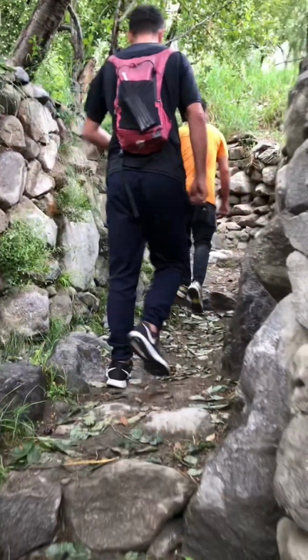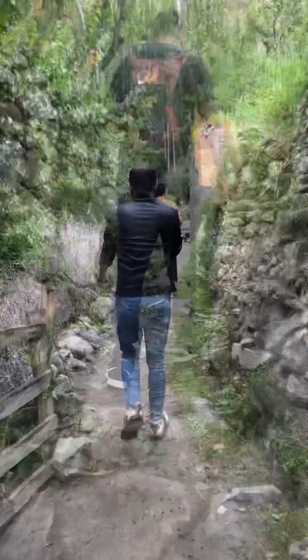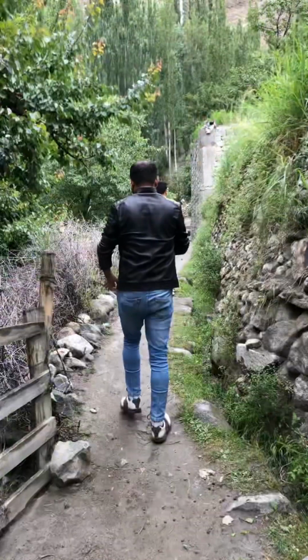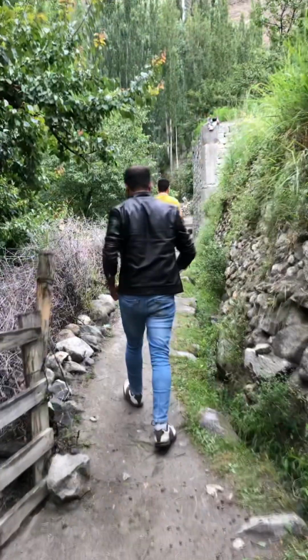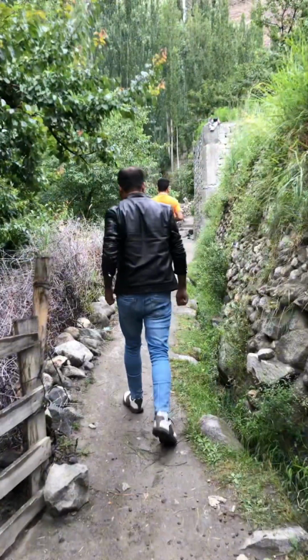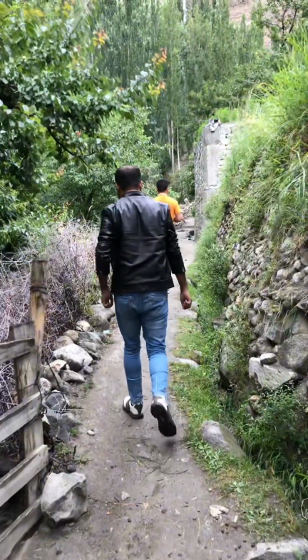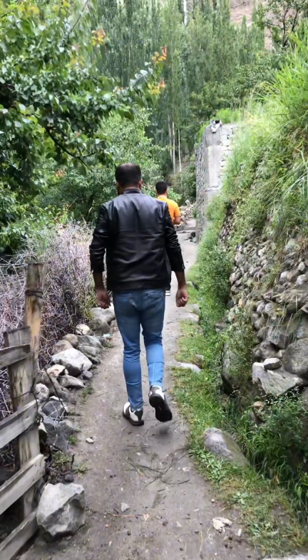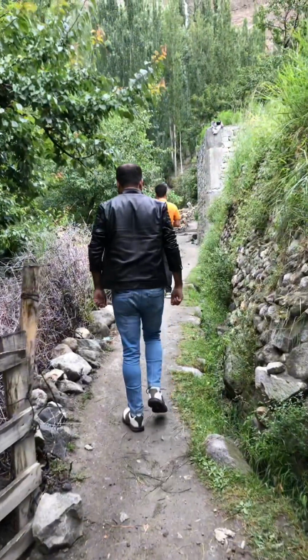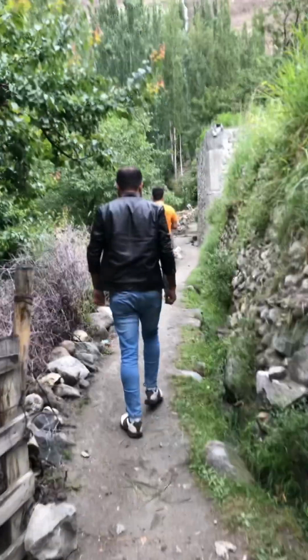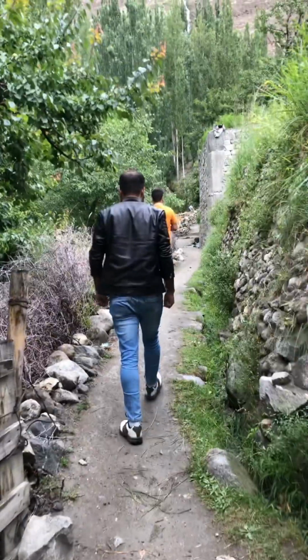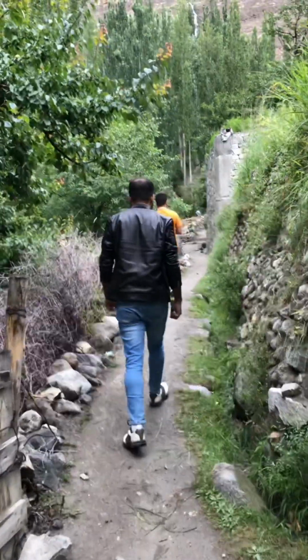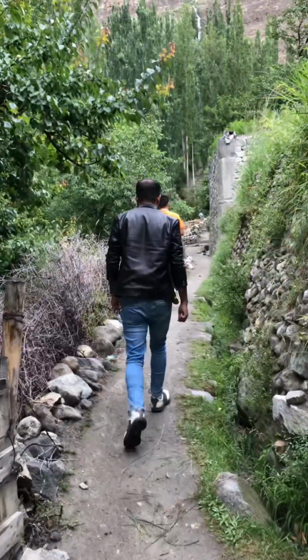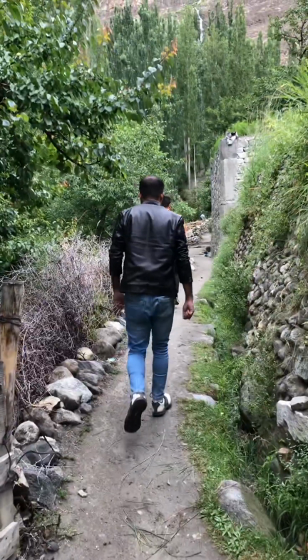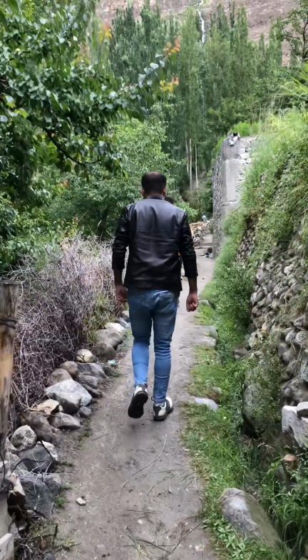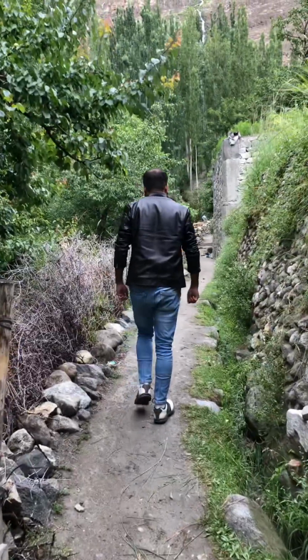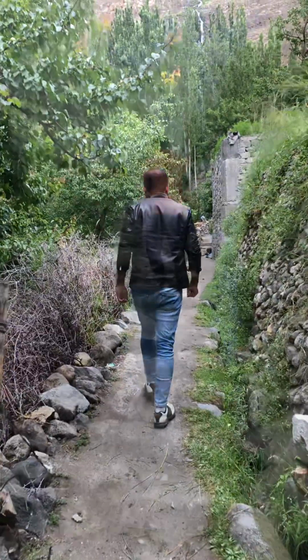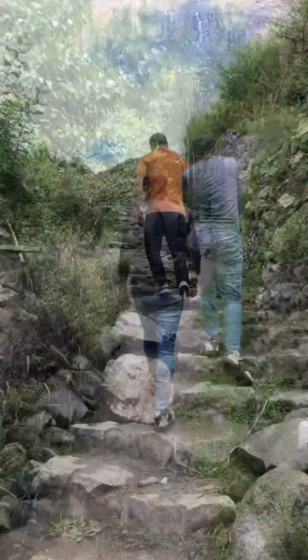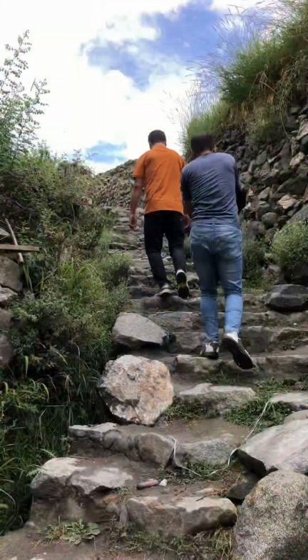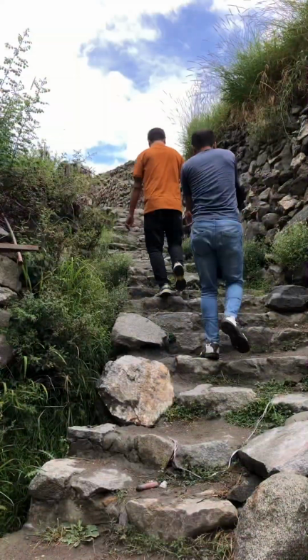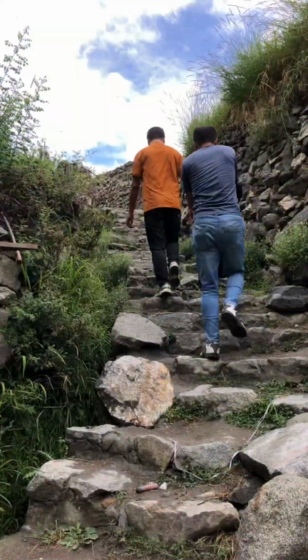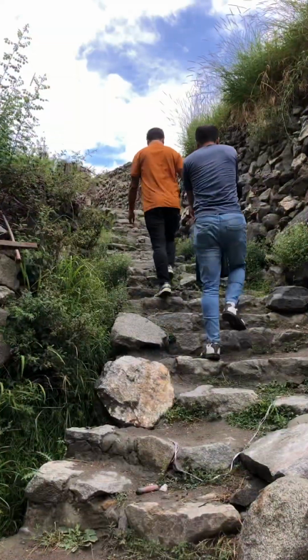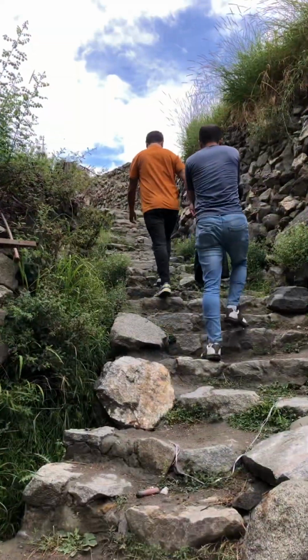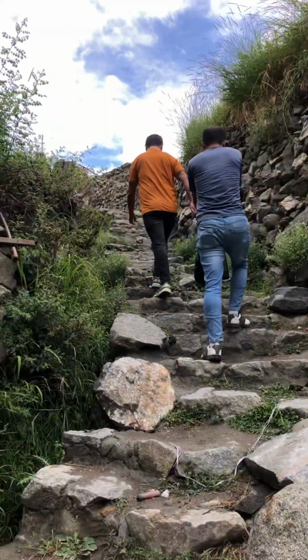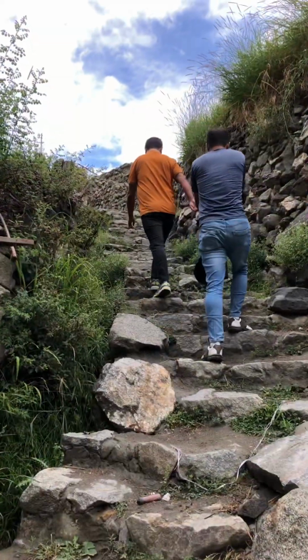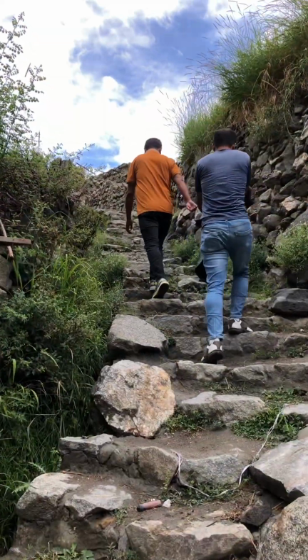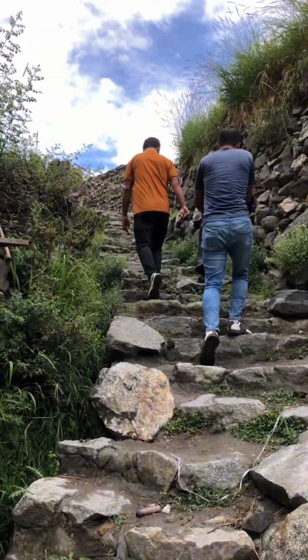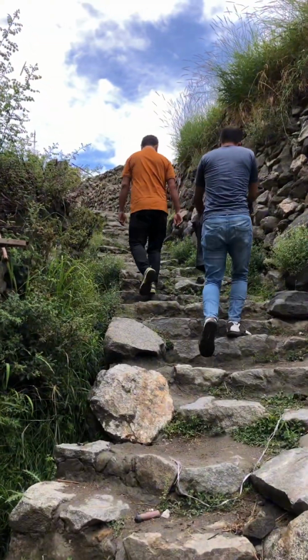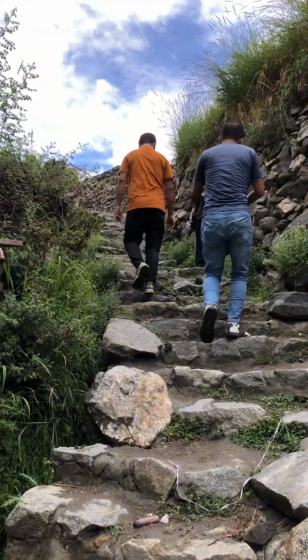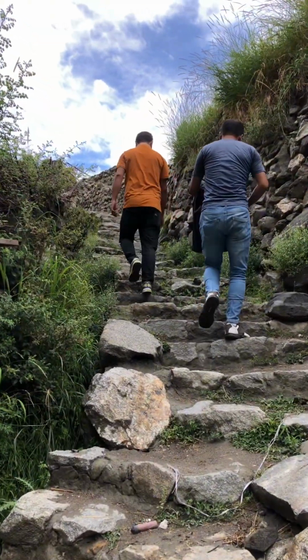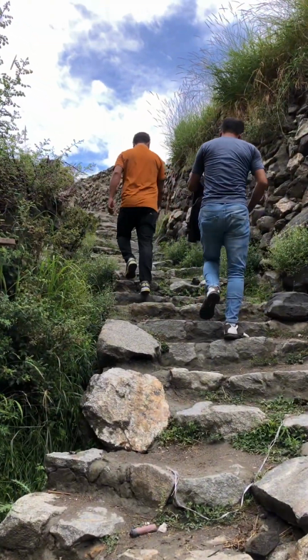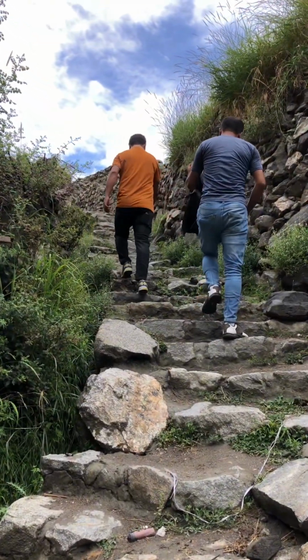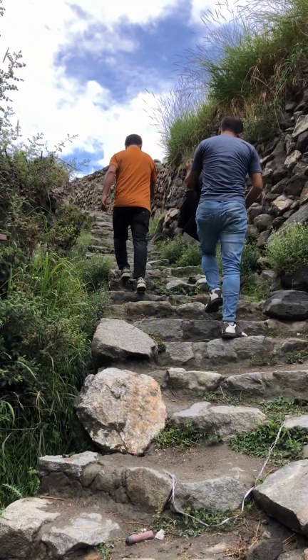Alright, let's start our hike to the Queen Victoria Monument. It's about an hour's trek from here.